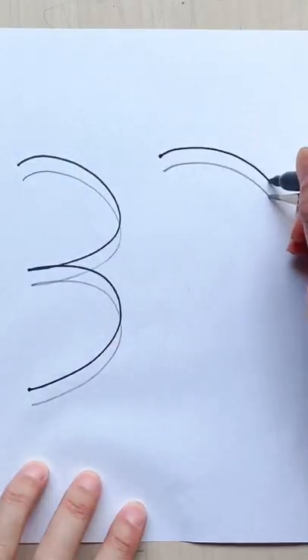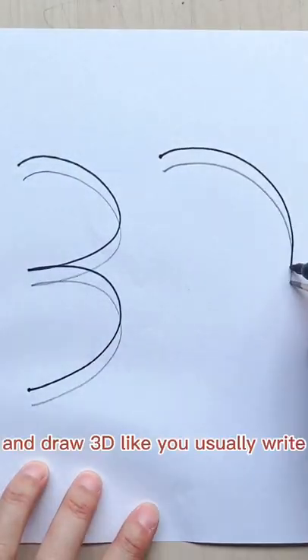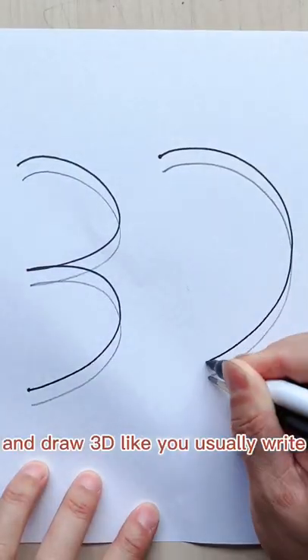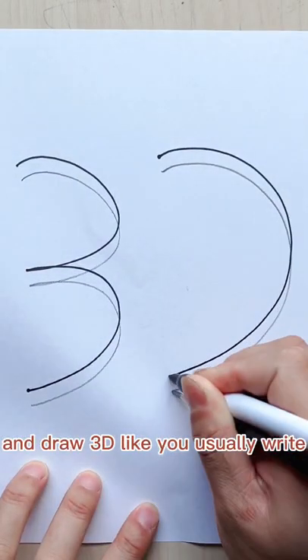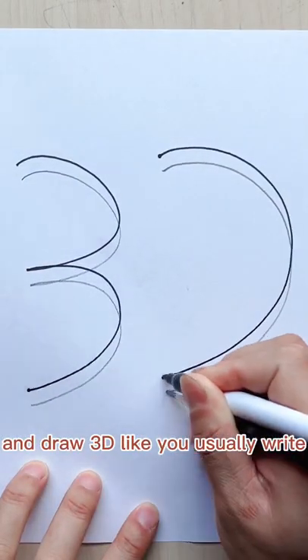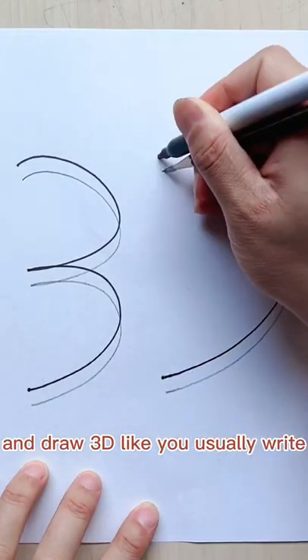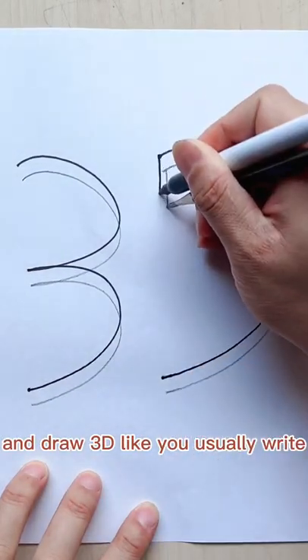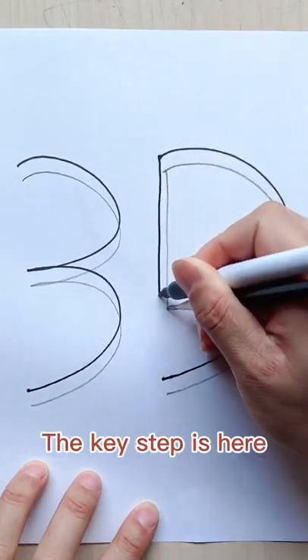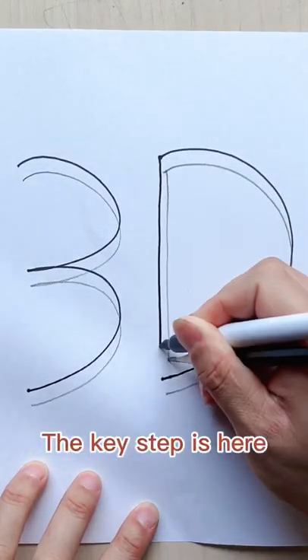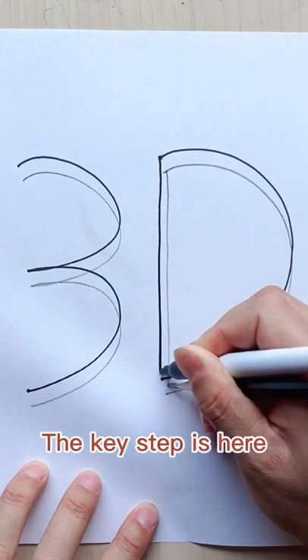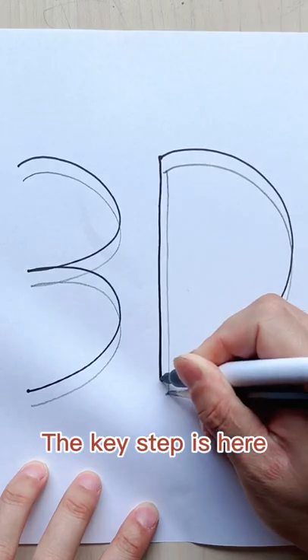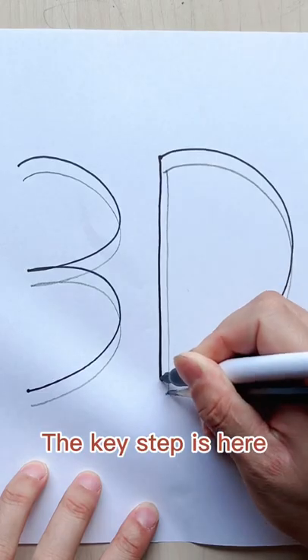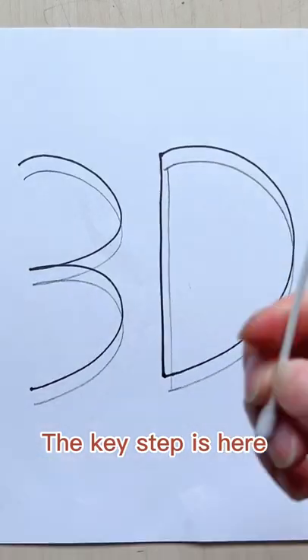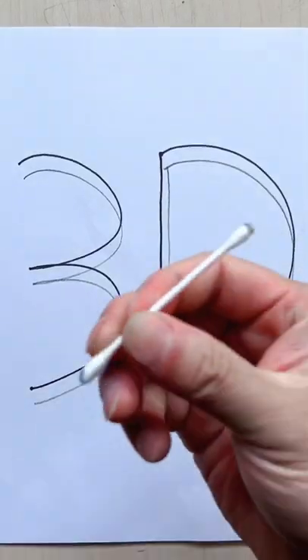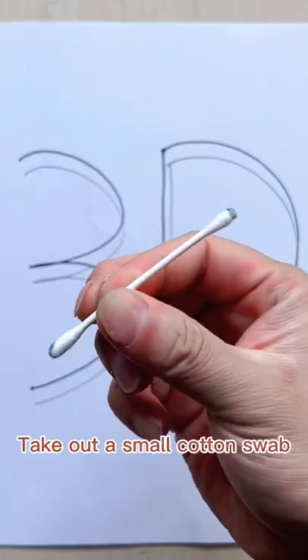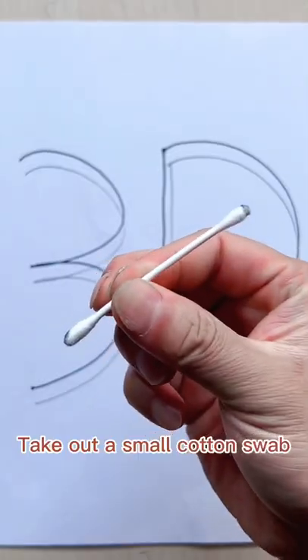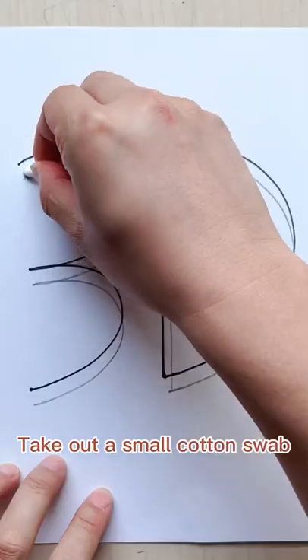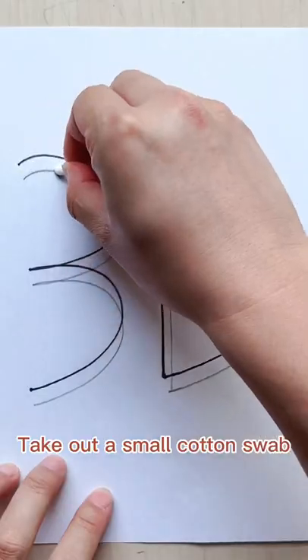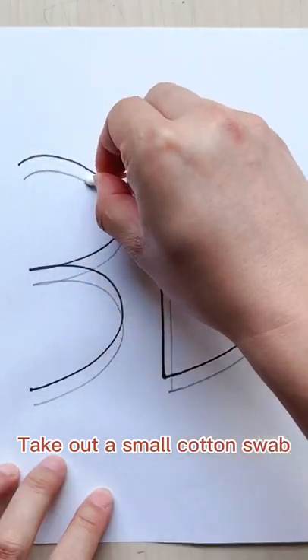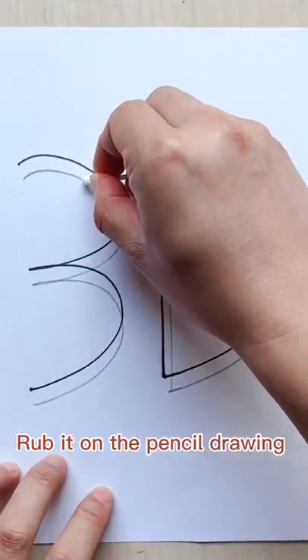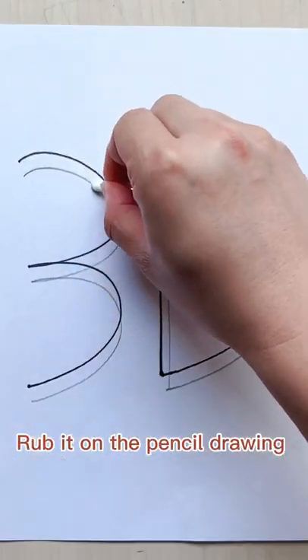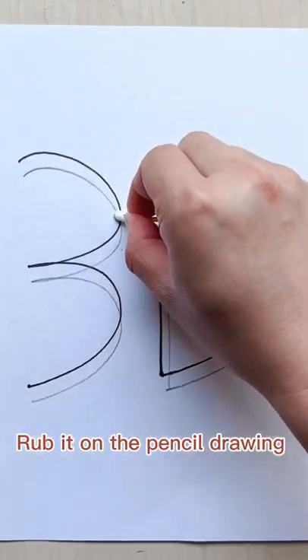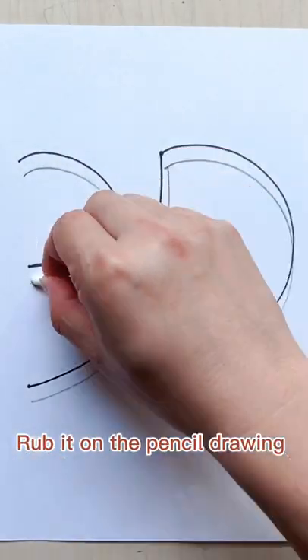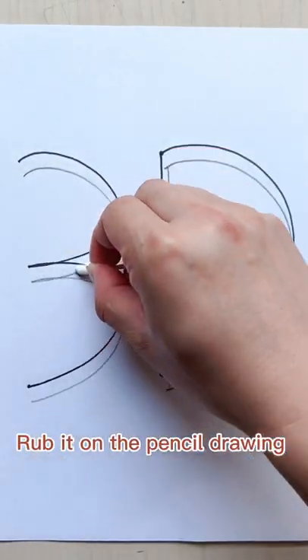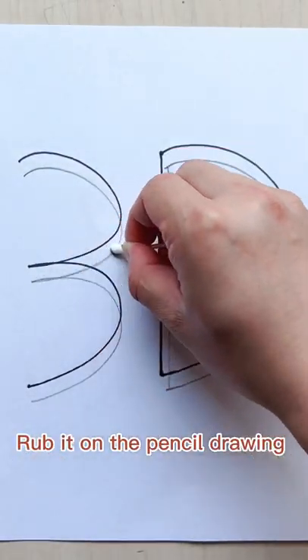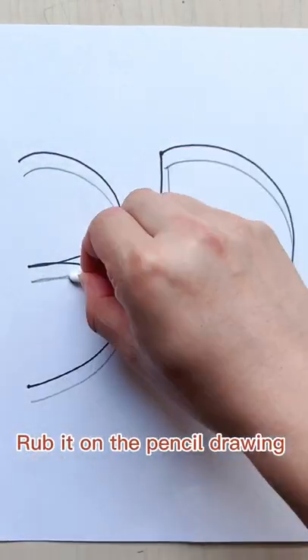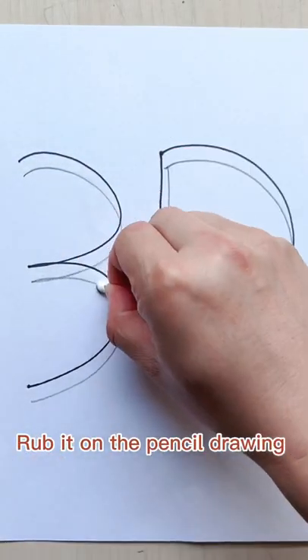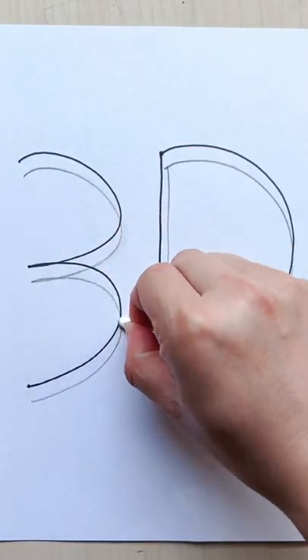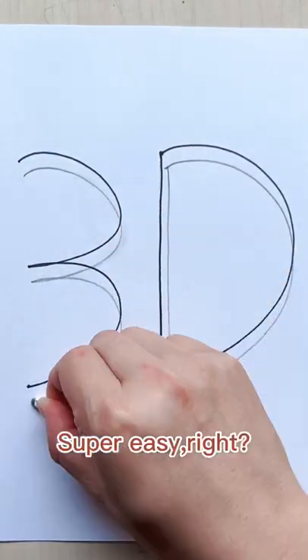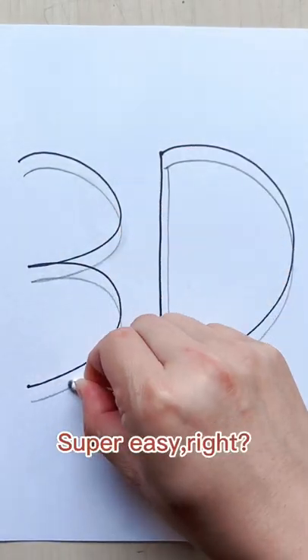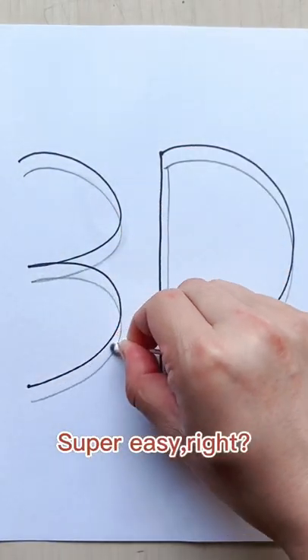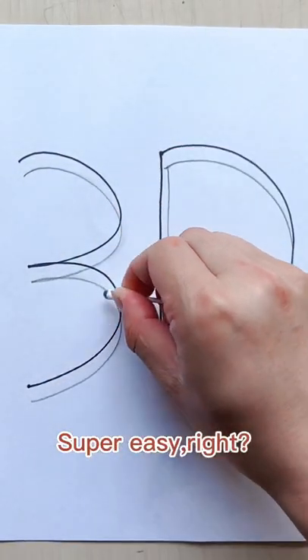And just really like the usual, right? Take out the small cotton swab and wrap it on the part of the pencil drawing. Super easy.